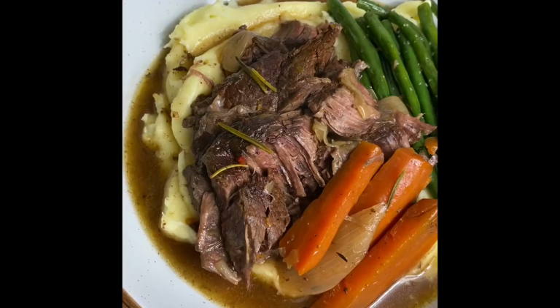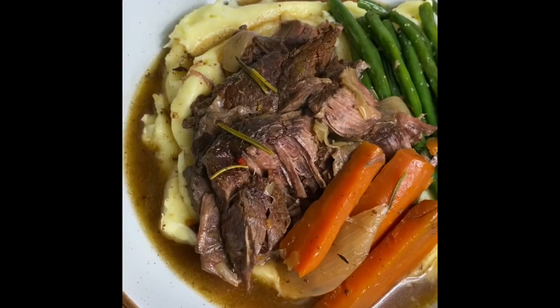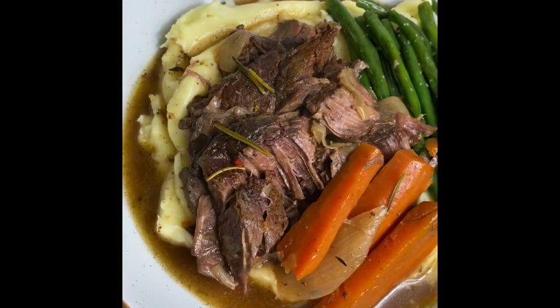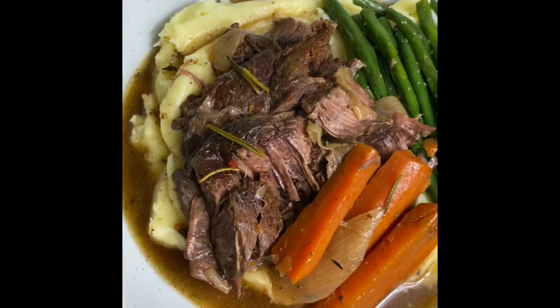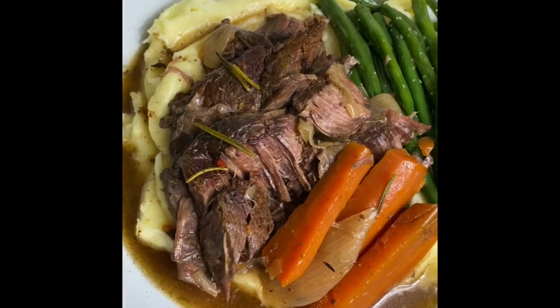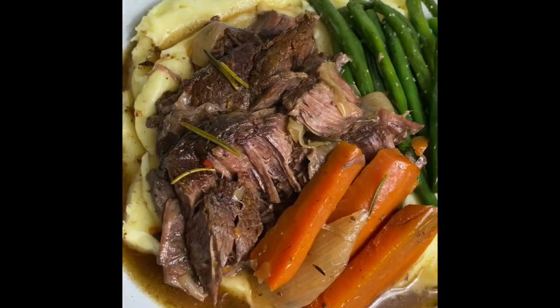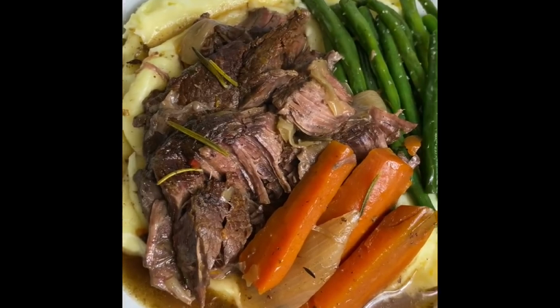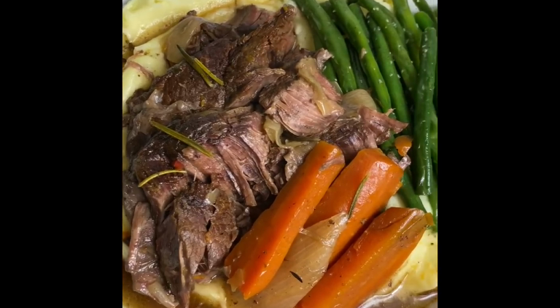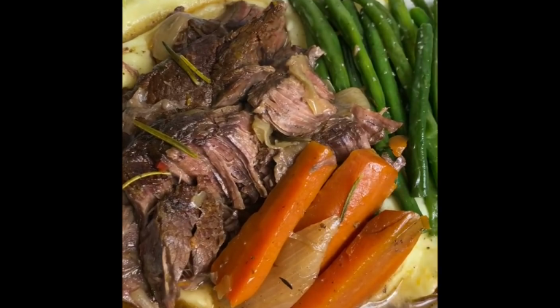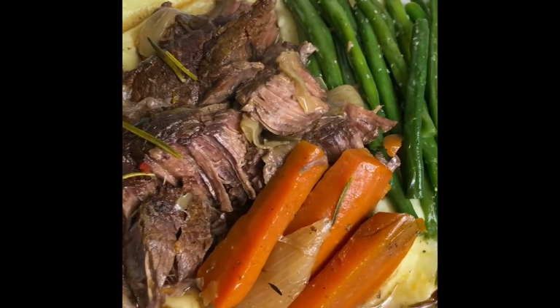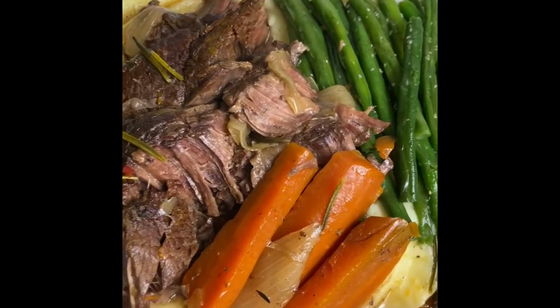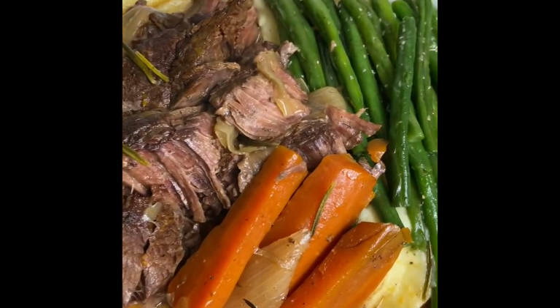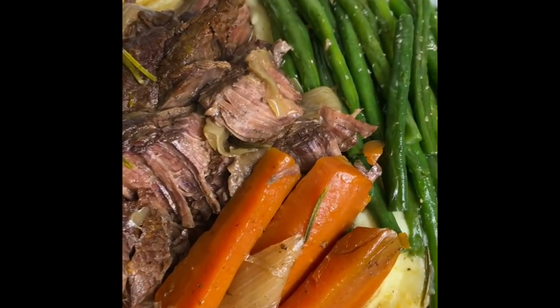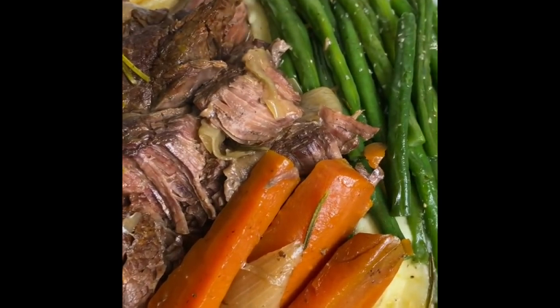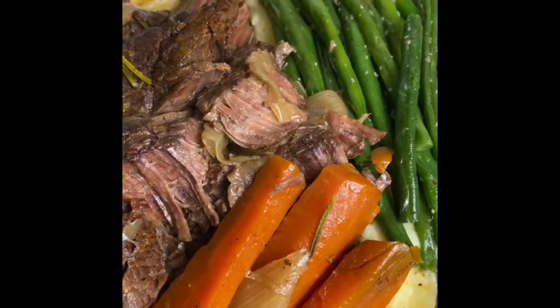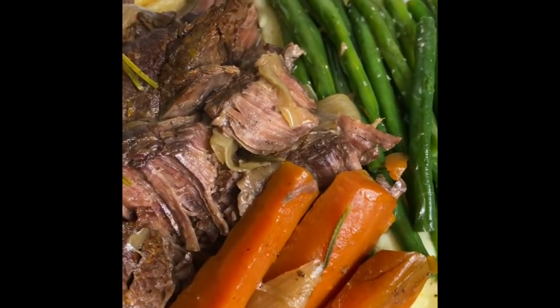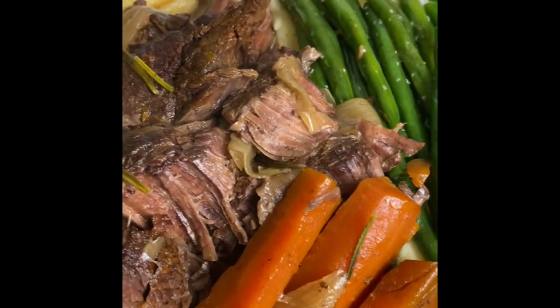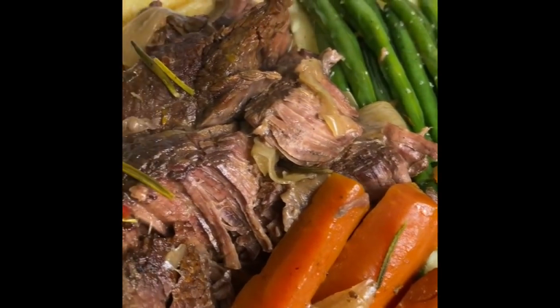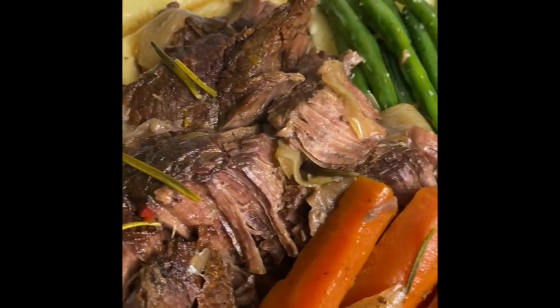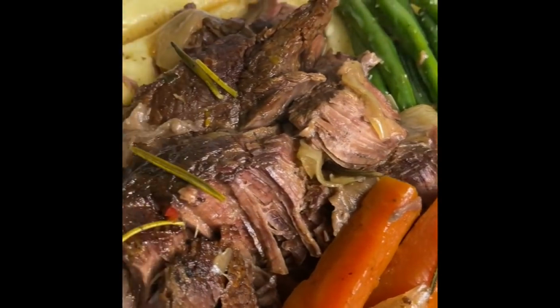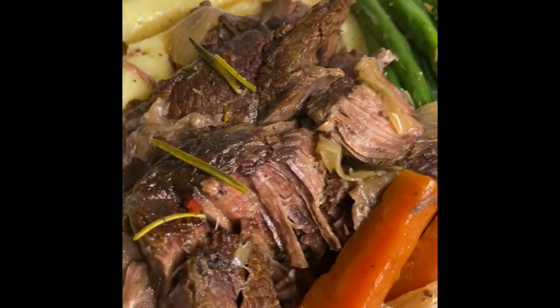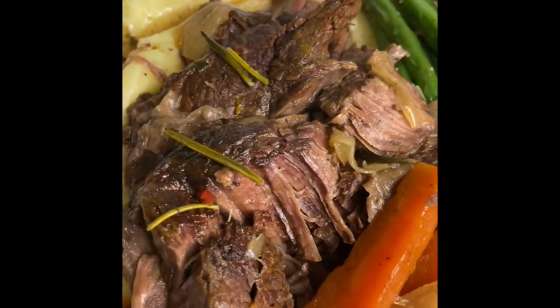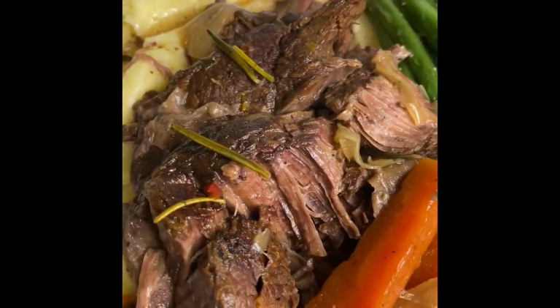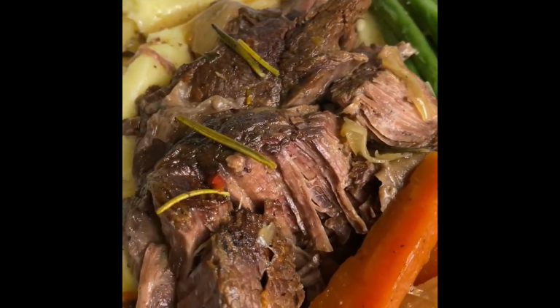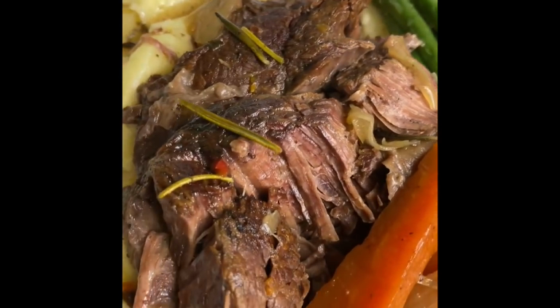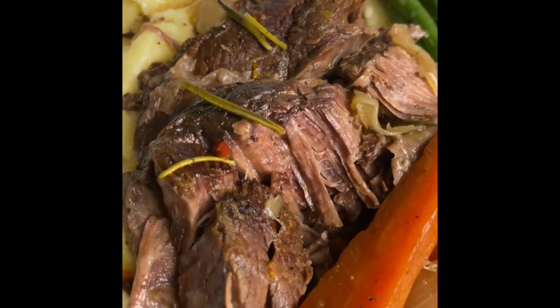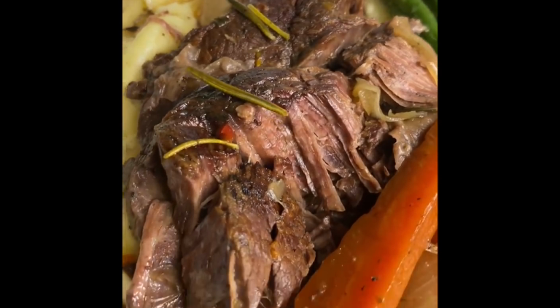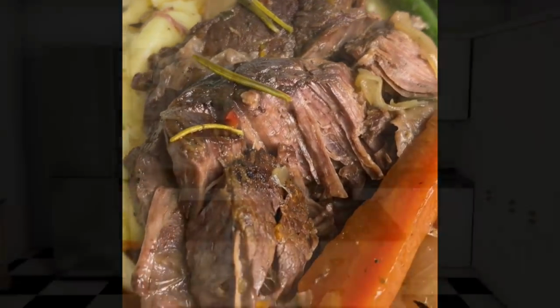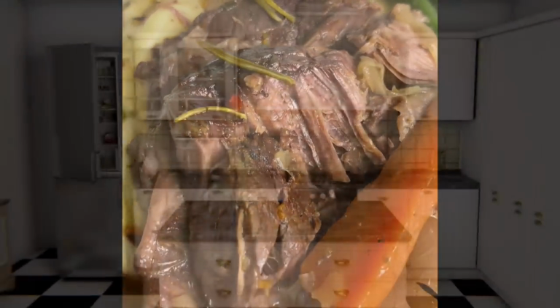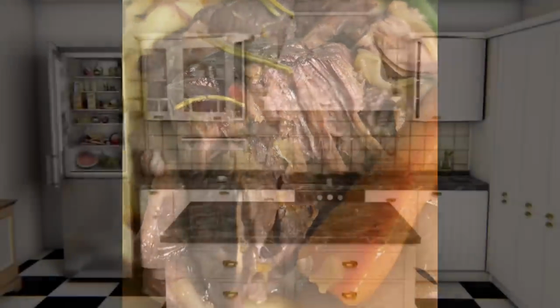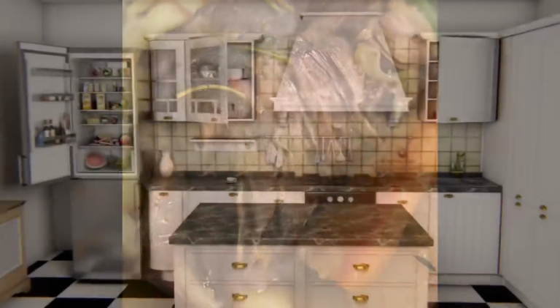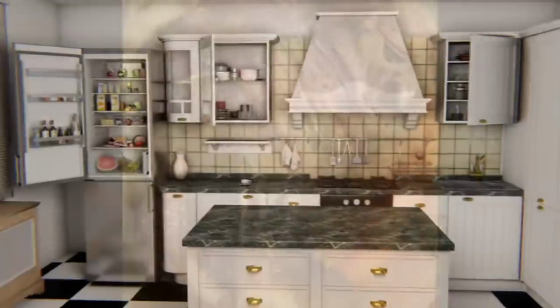Welcome back to my channel! Let's cook with me from start to finish!